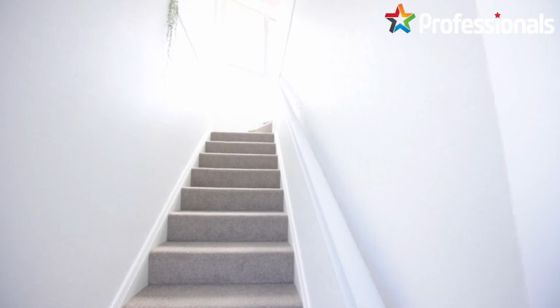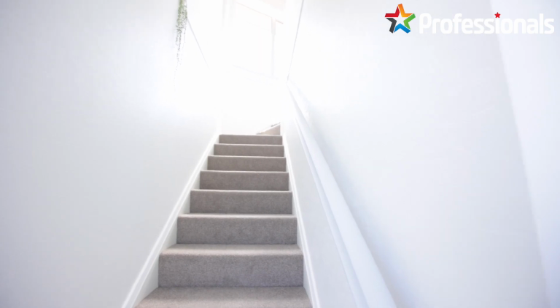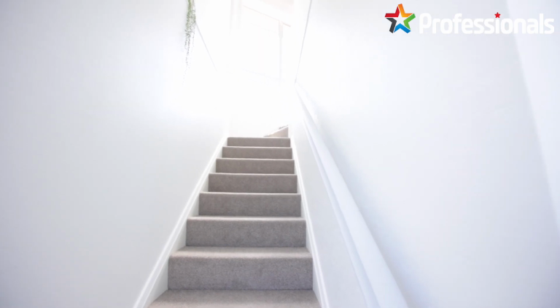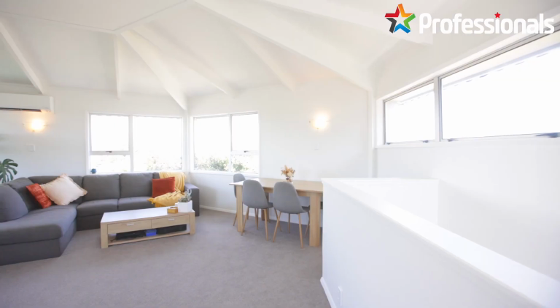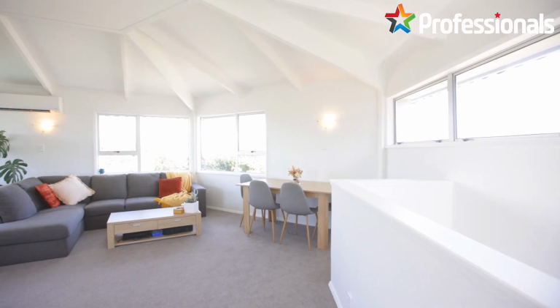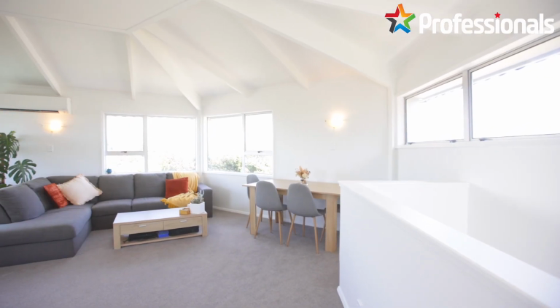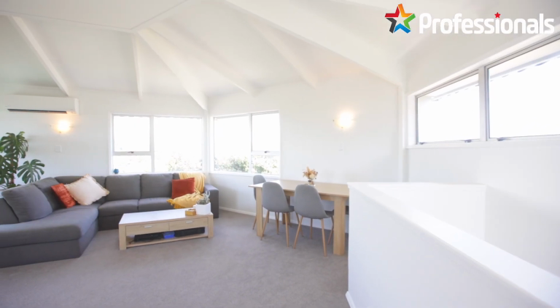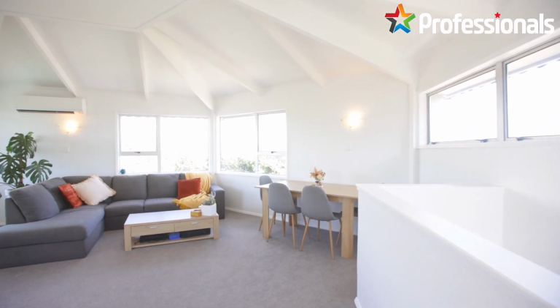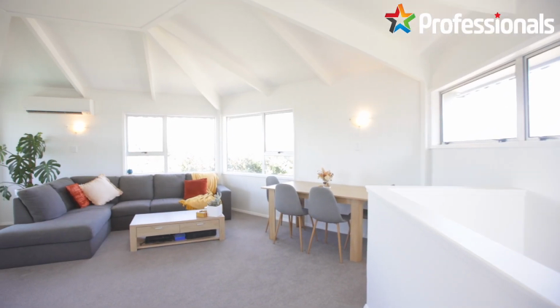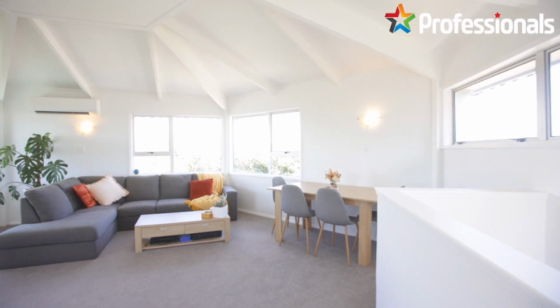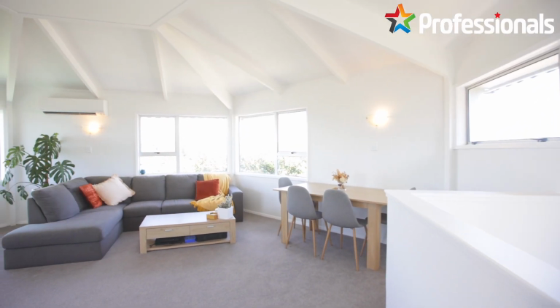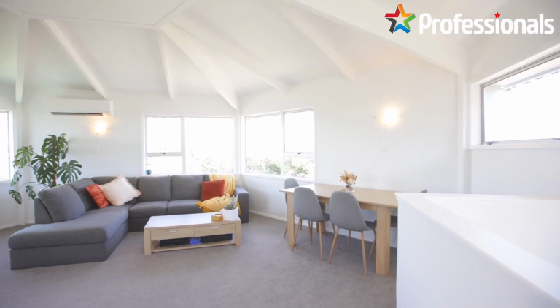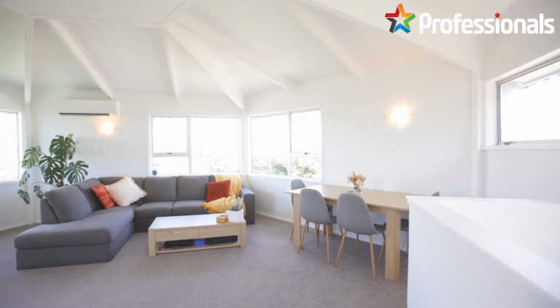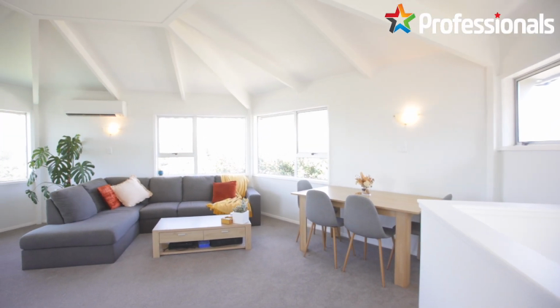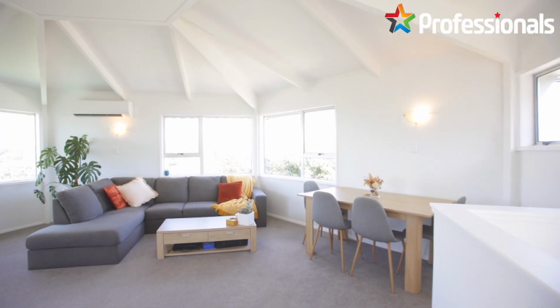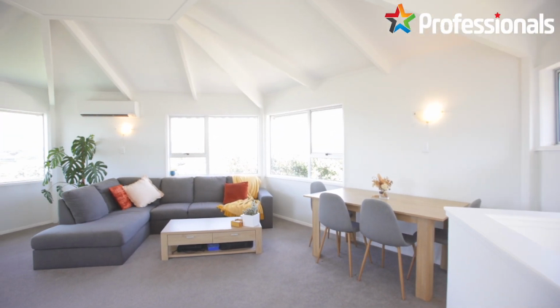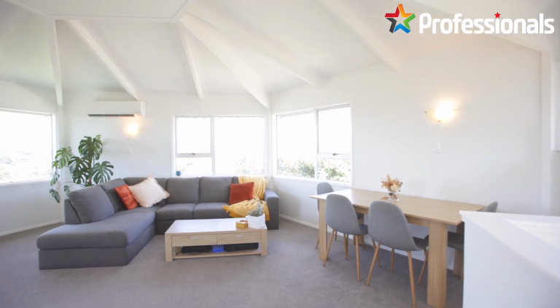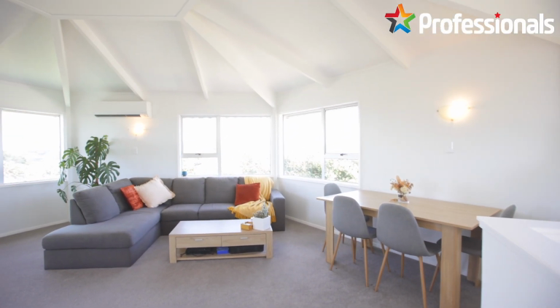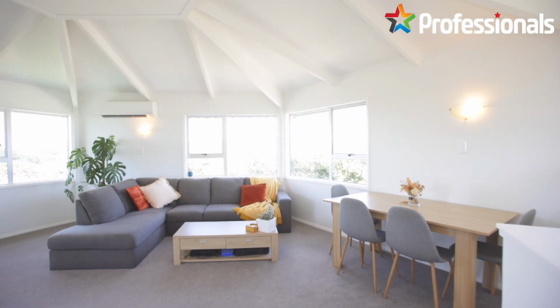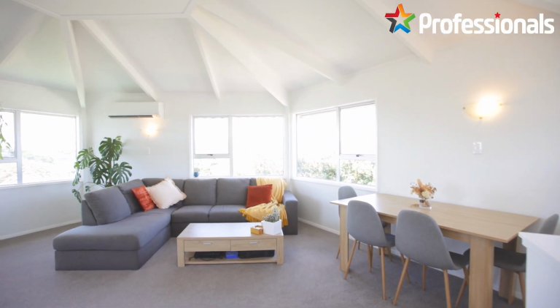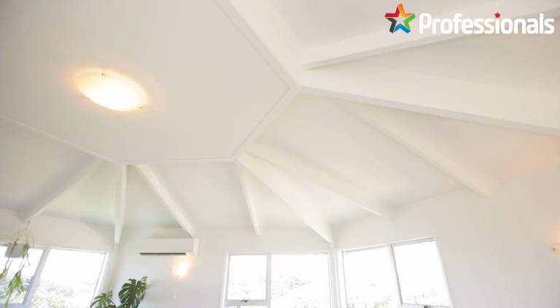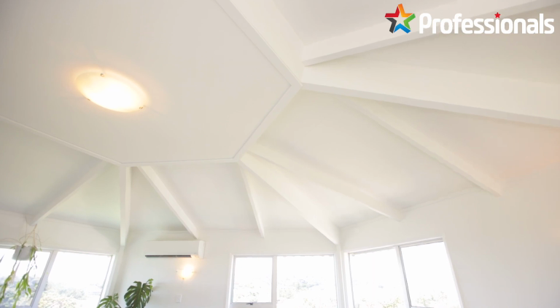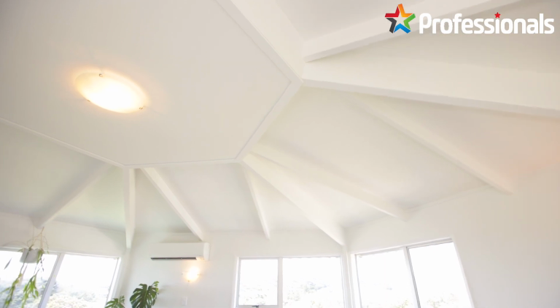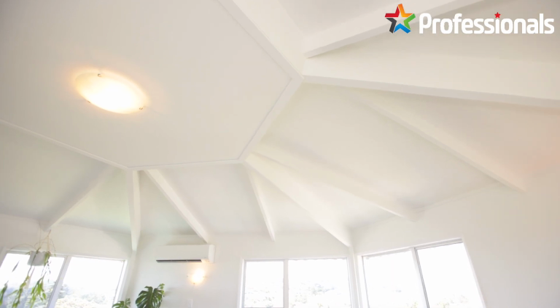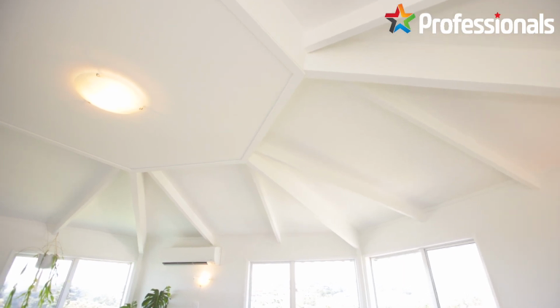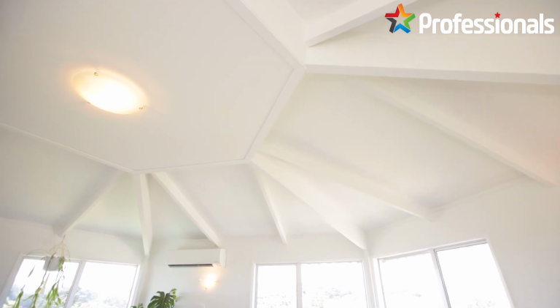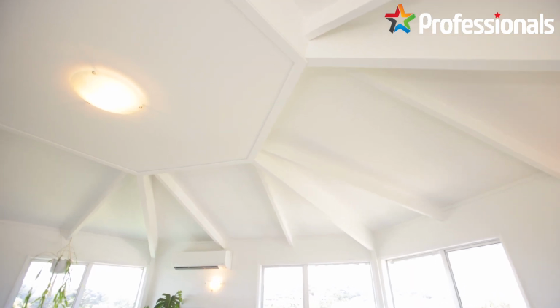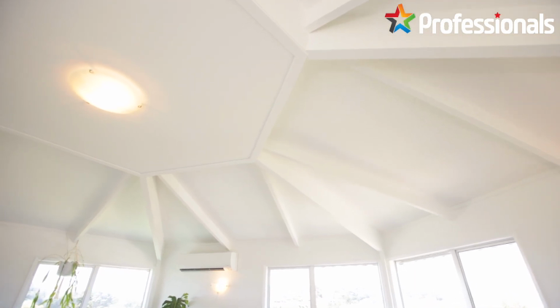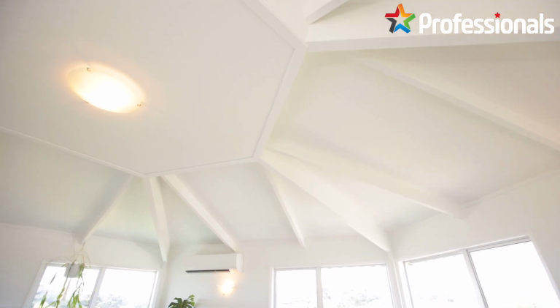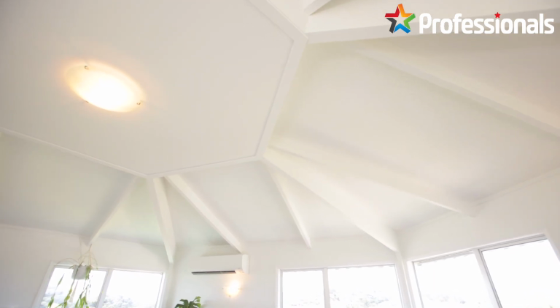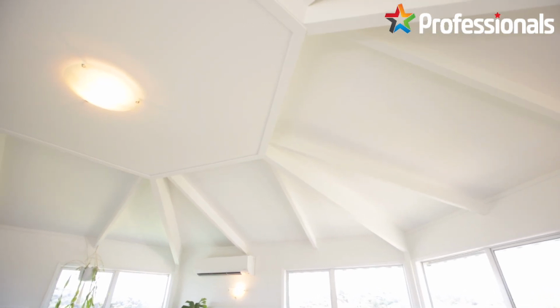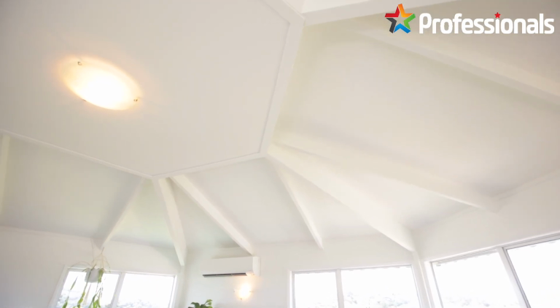On the top level you will find the kitchen and open plan living area with incredible panoramic views down the coast and up towards our beautiful mountain and ranges.